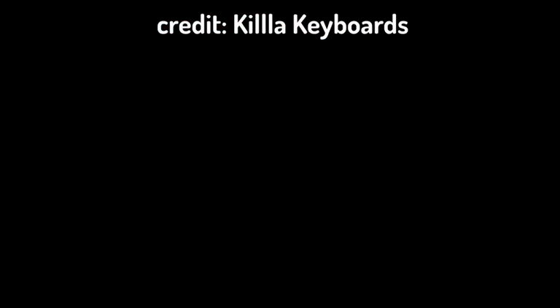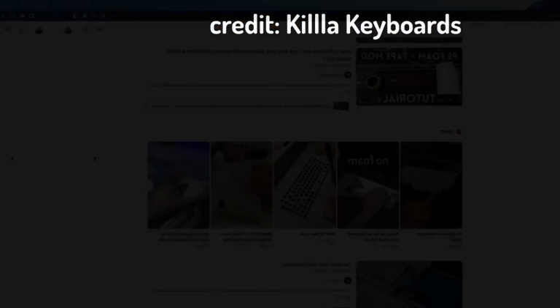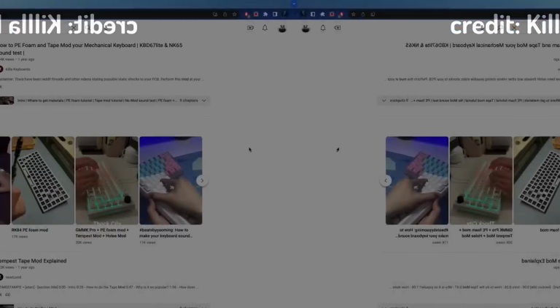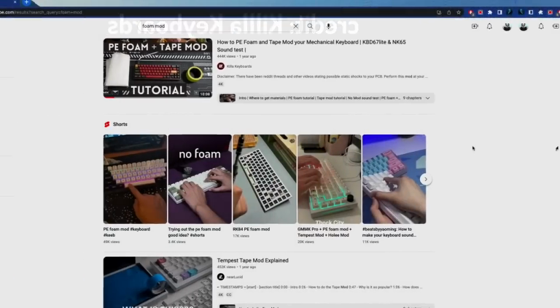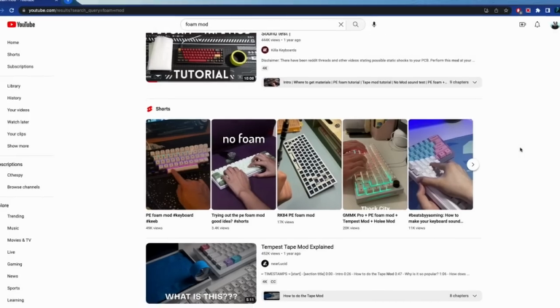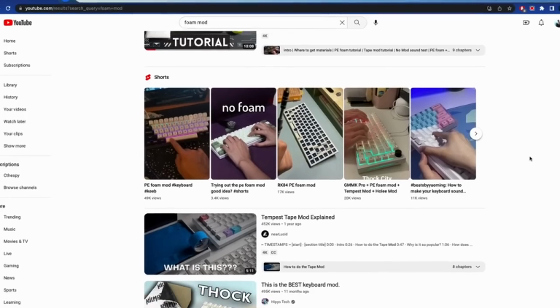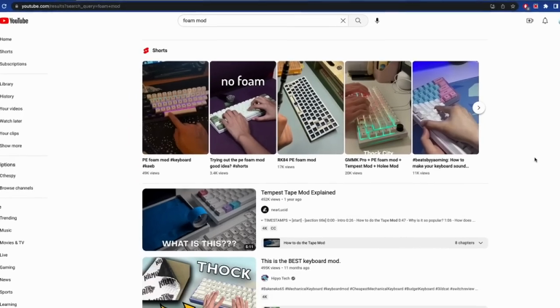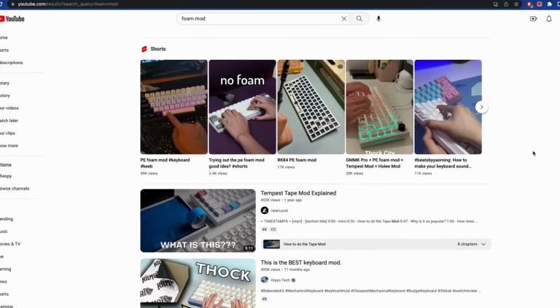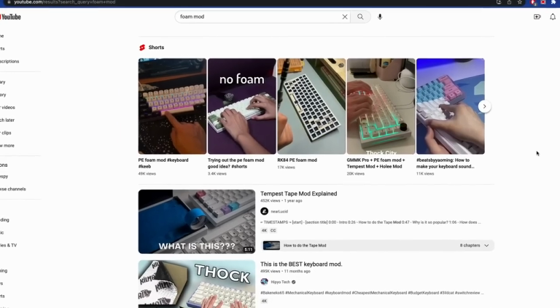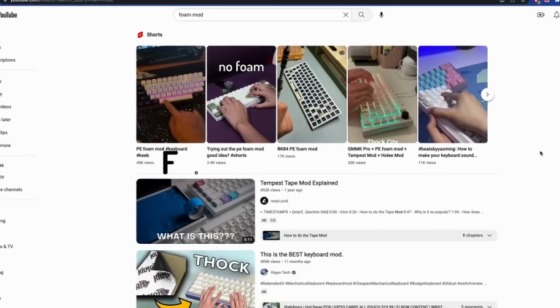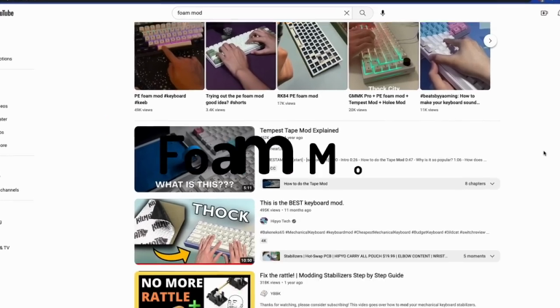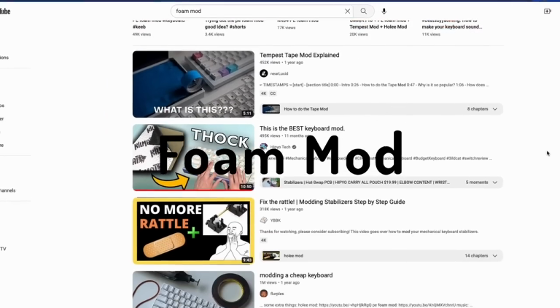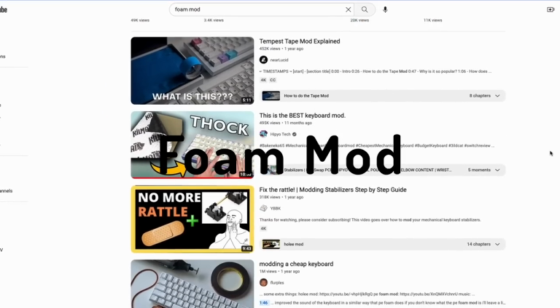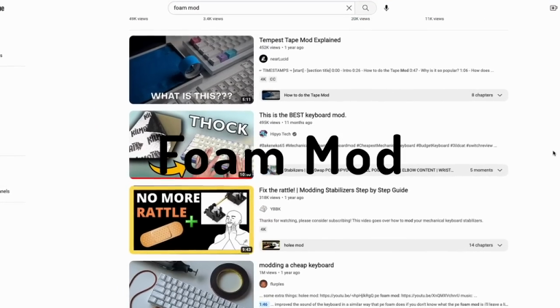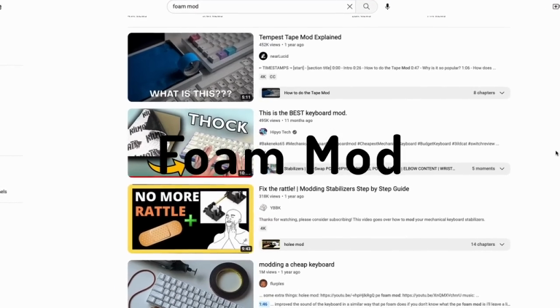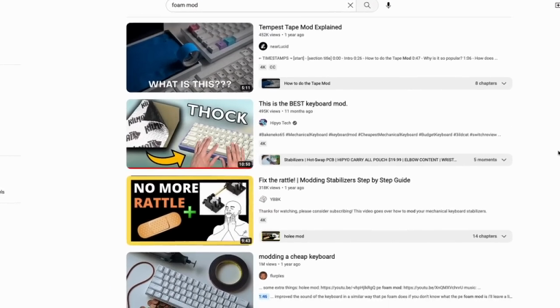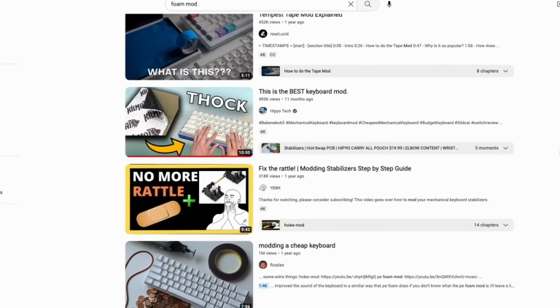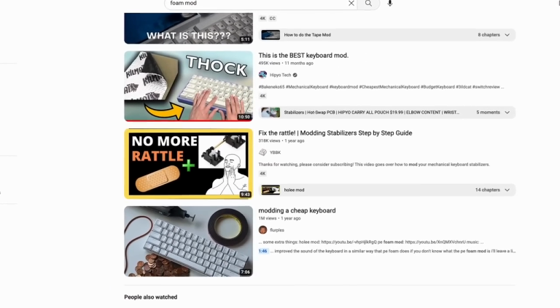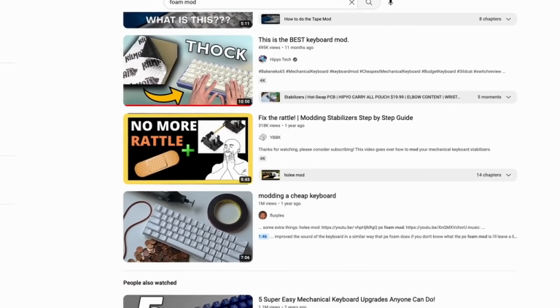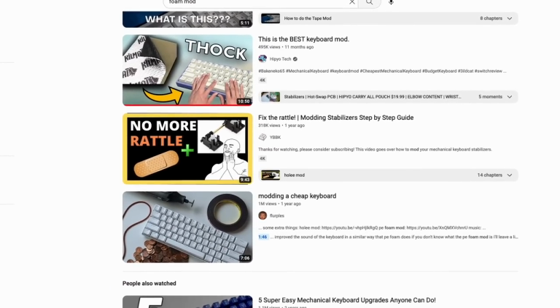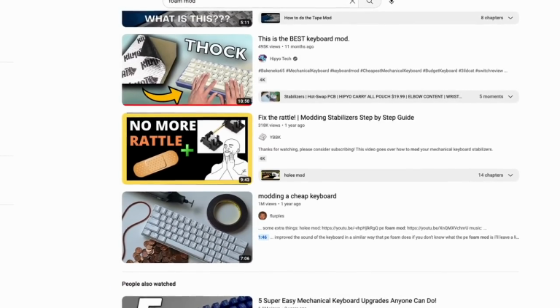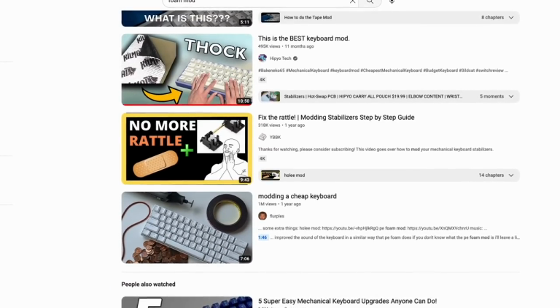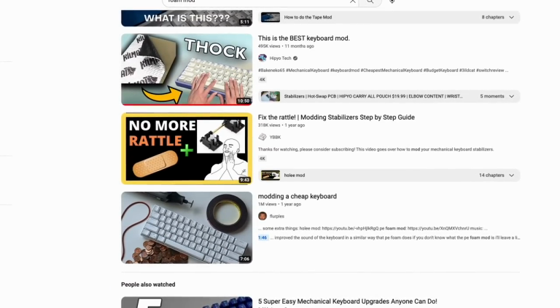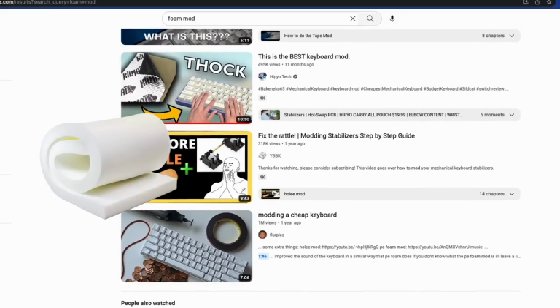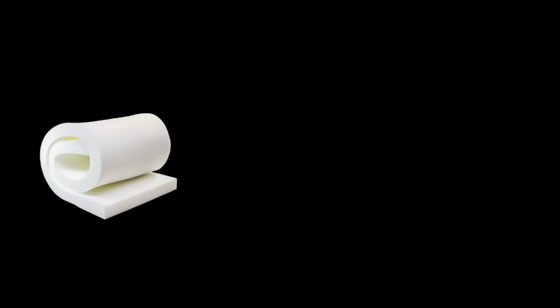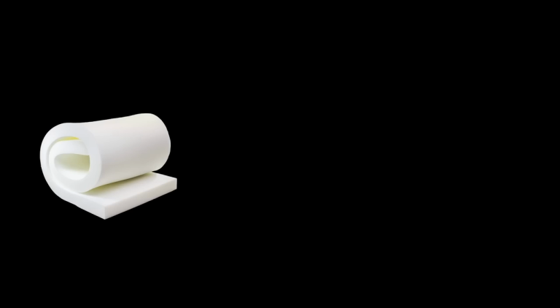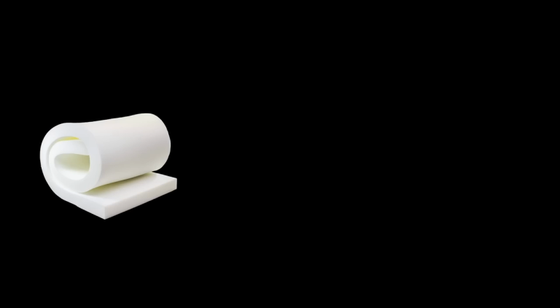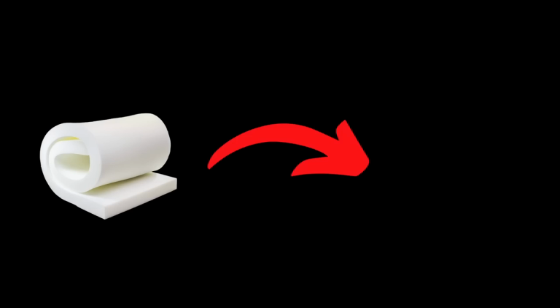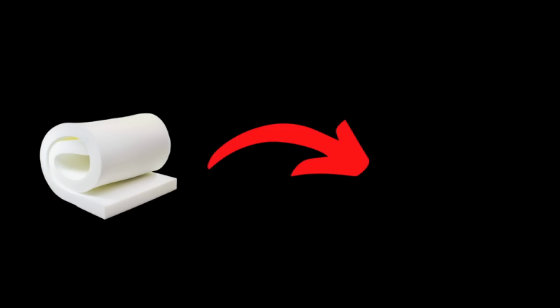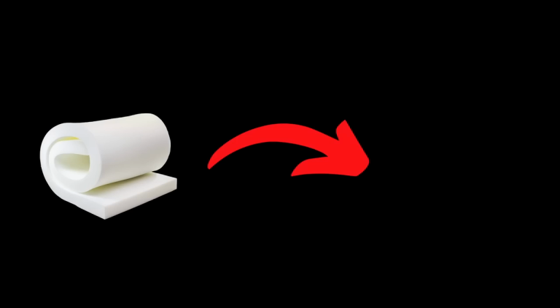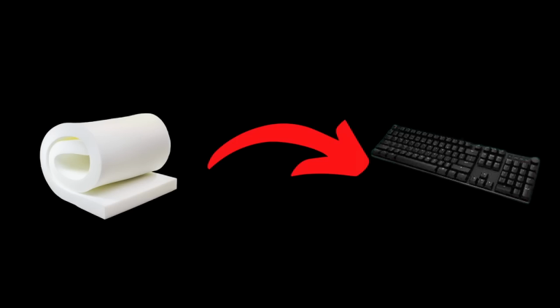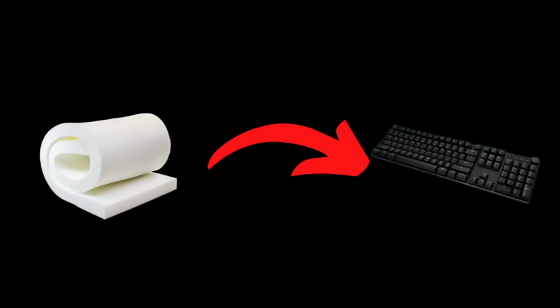One of the most popular mods is the foam mod. The foam mod is self-explanatory: foam in keyboard.